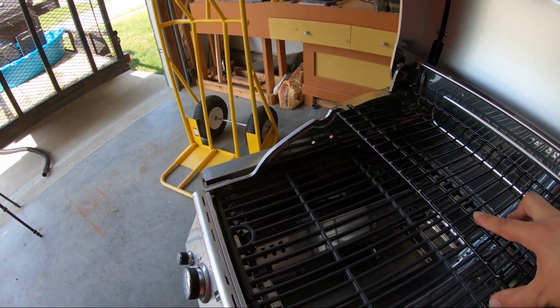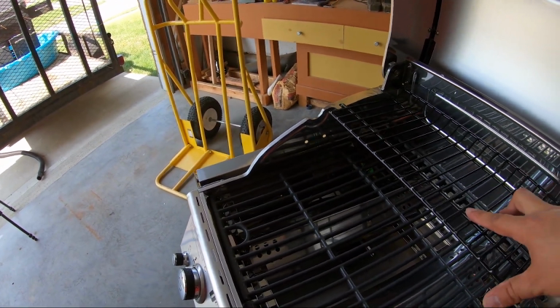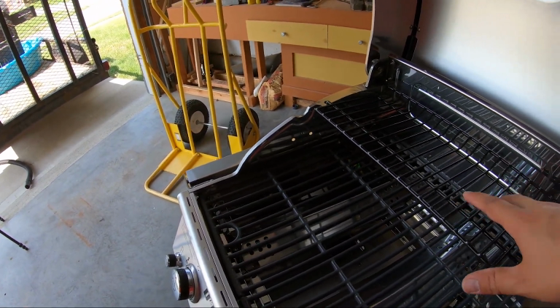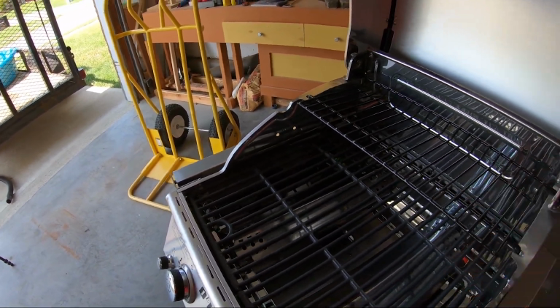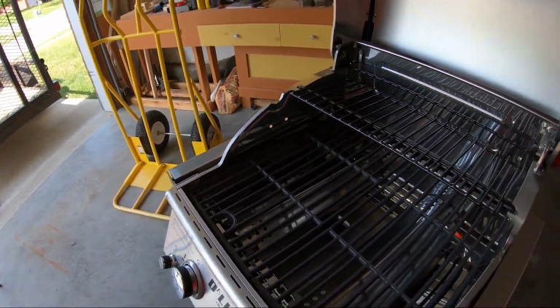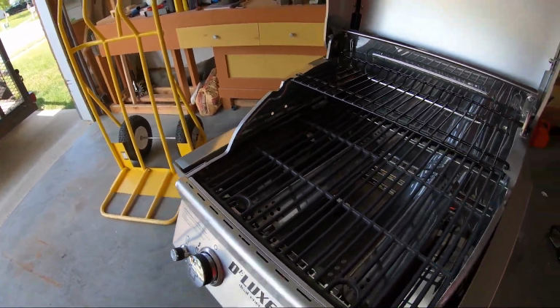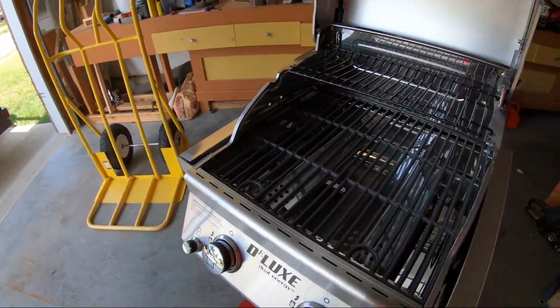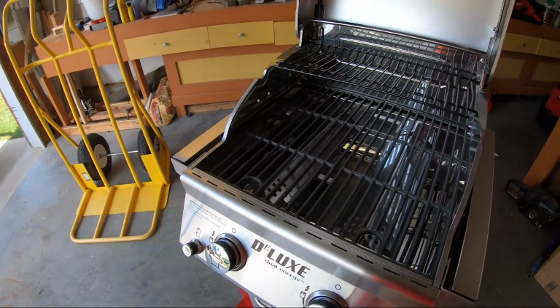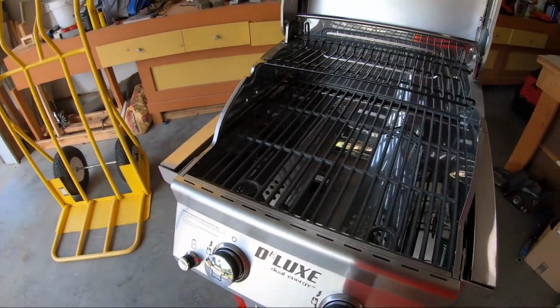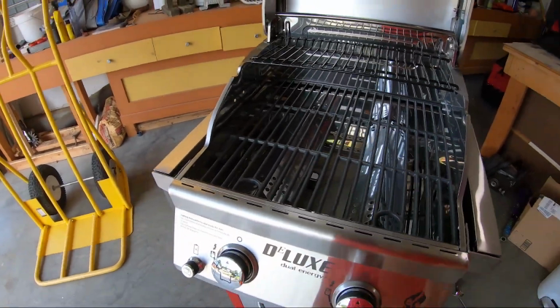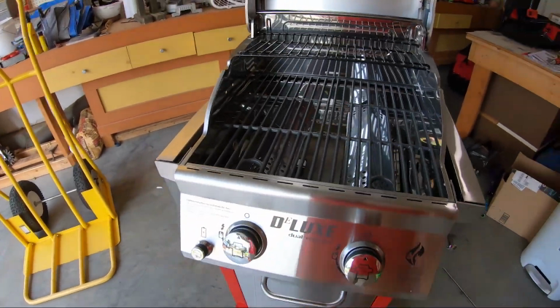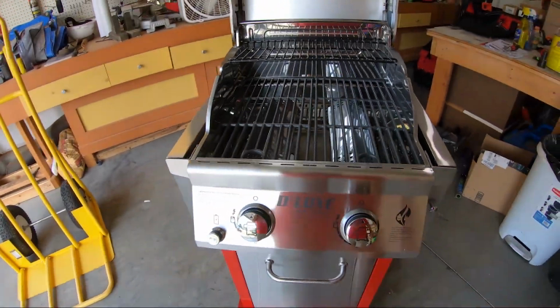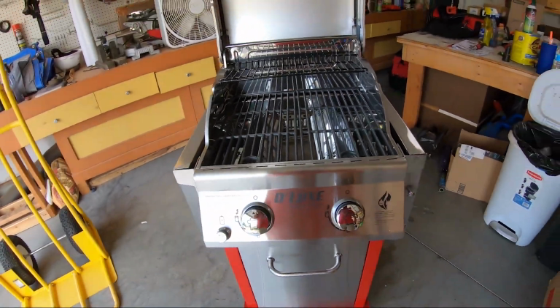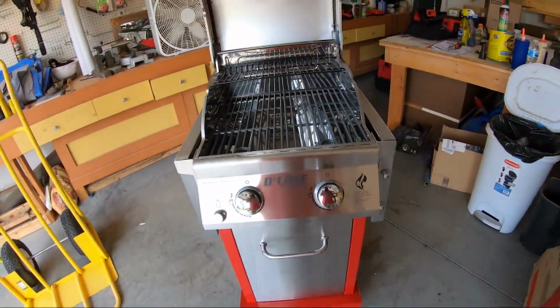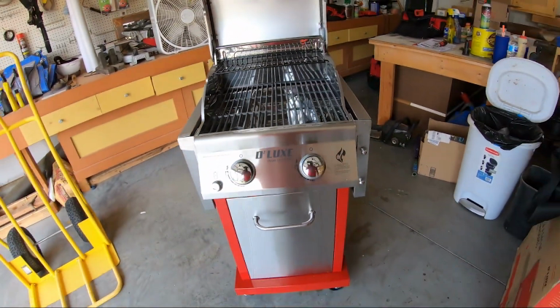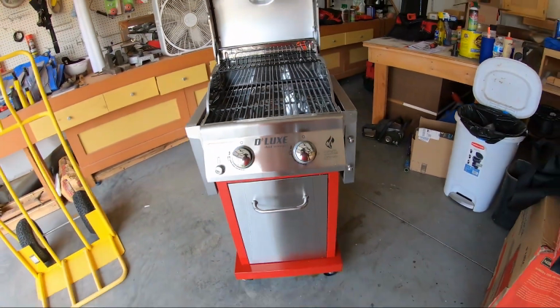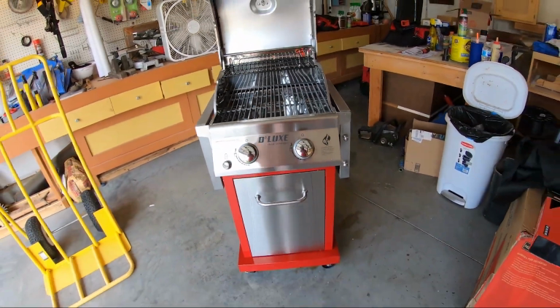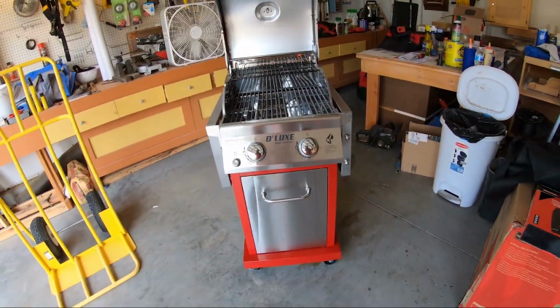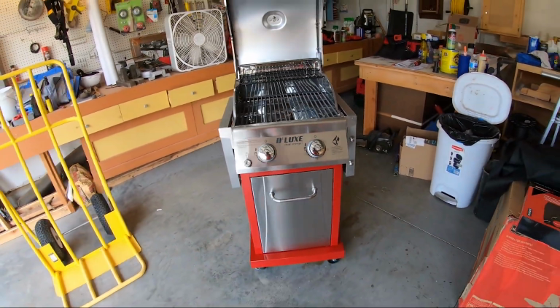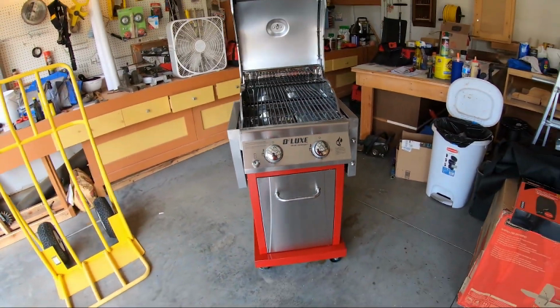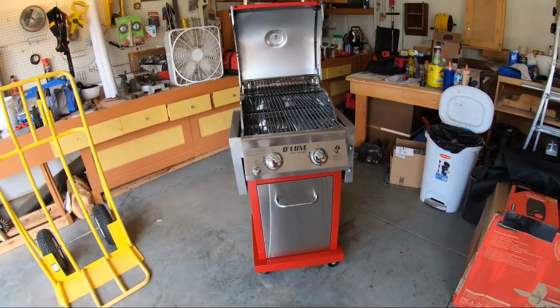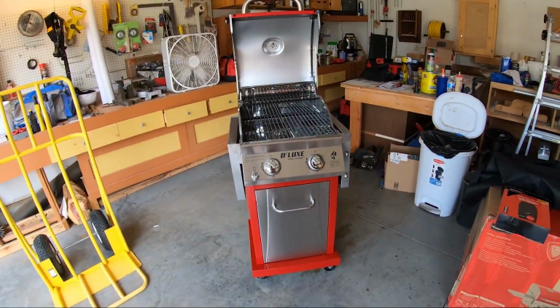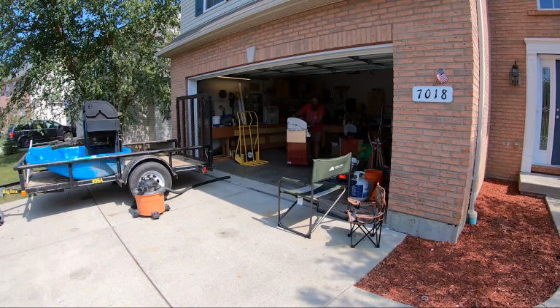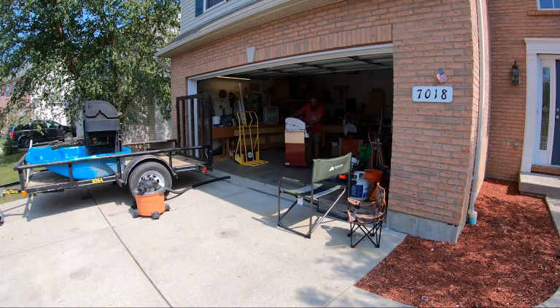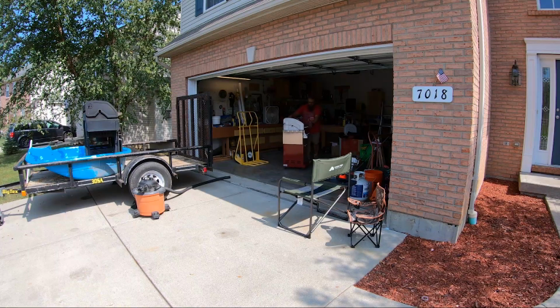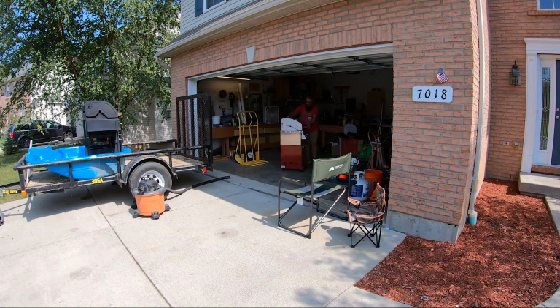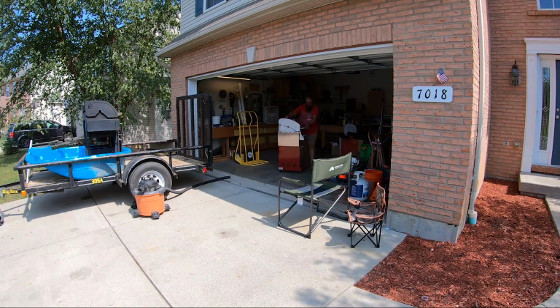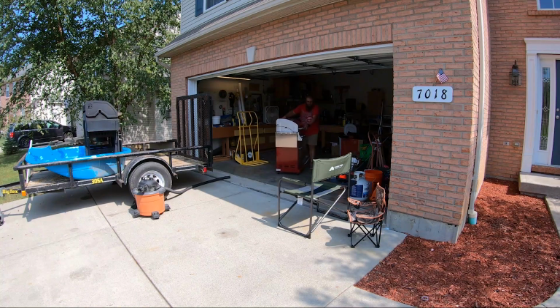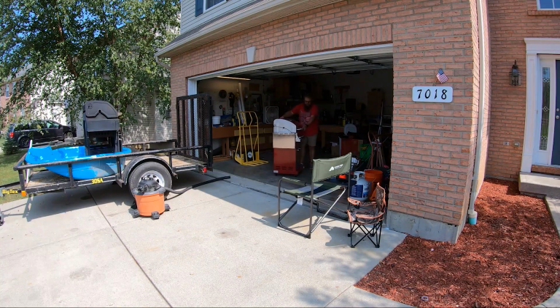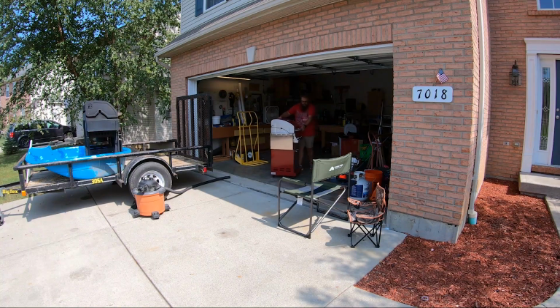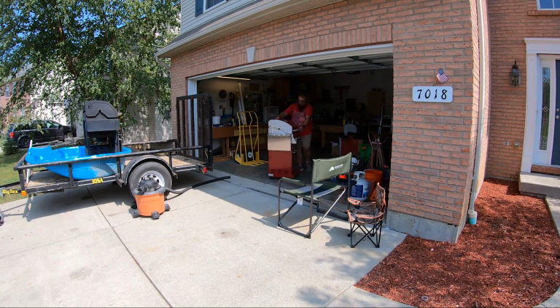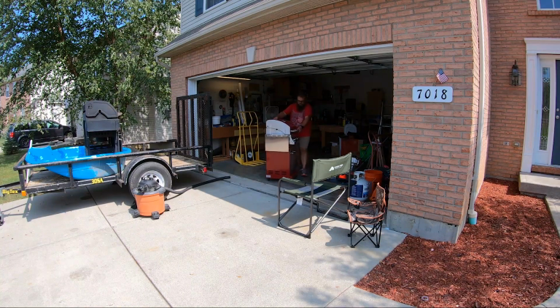This top grill — we take that out. We usually just cook steaks or burgers on there, we don't ever throw it on the cooler side.